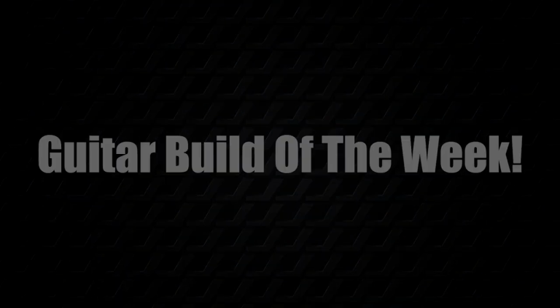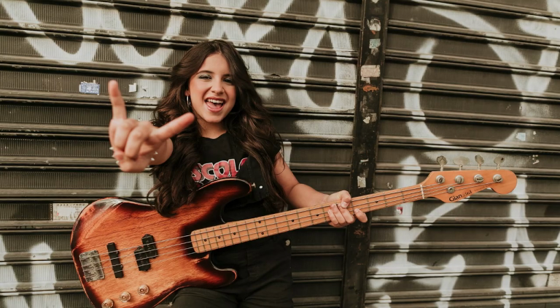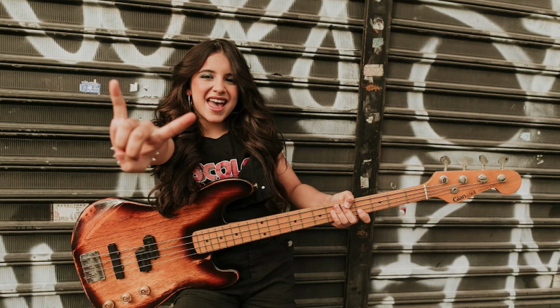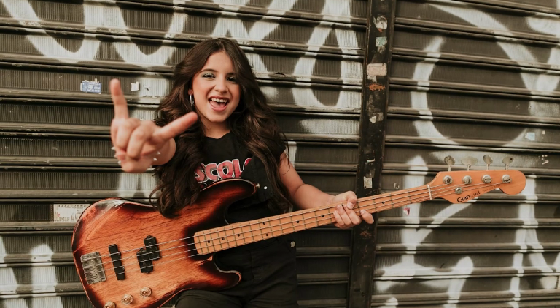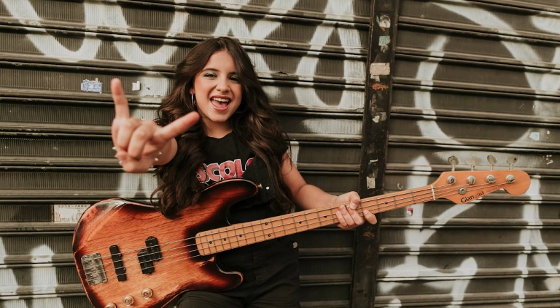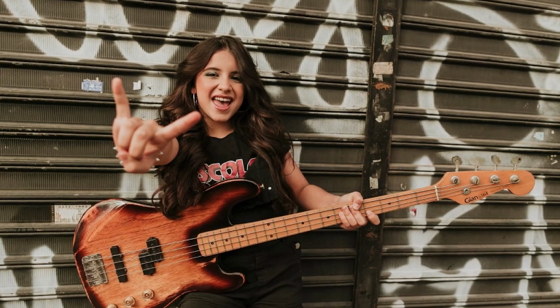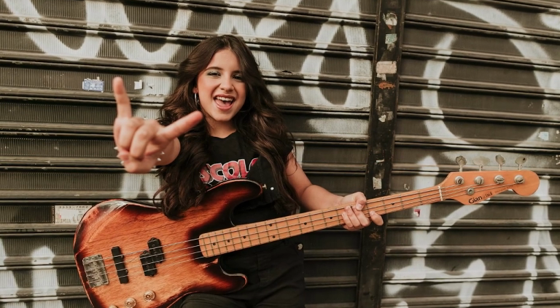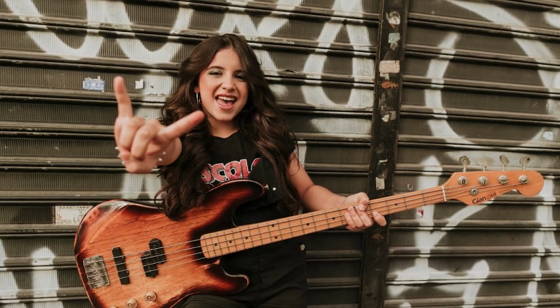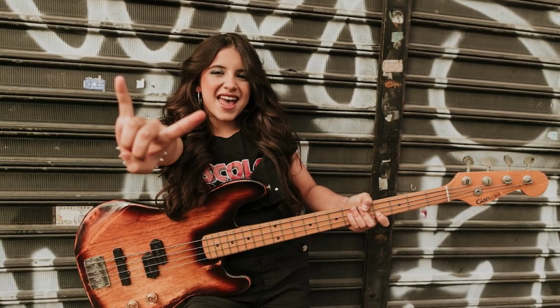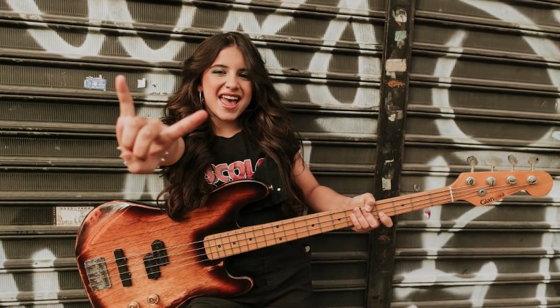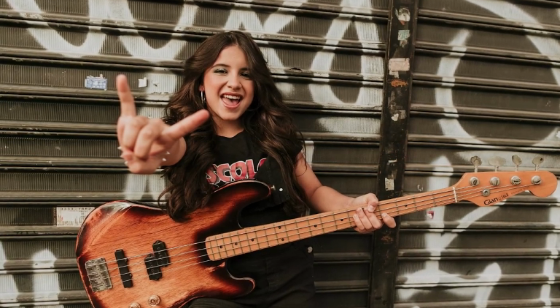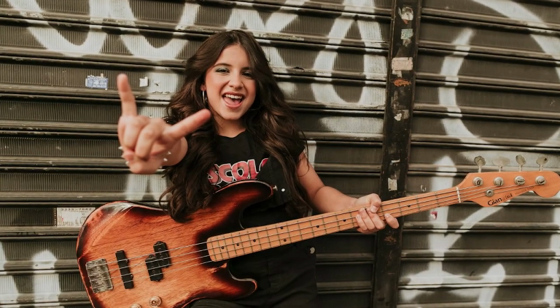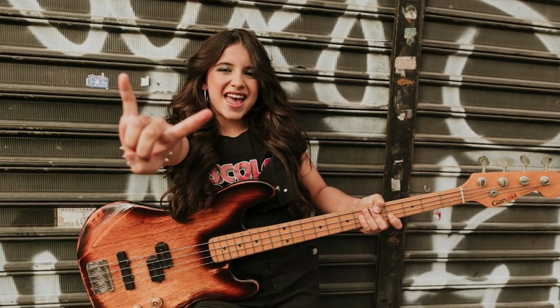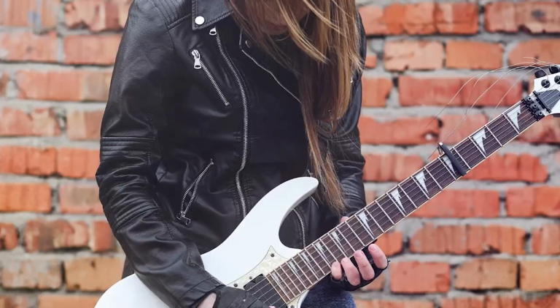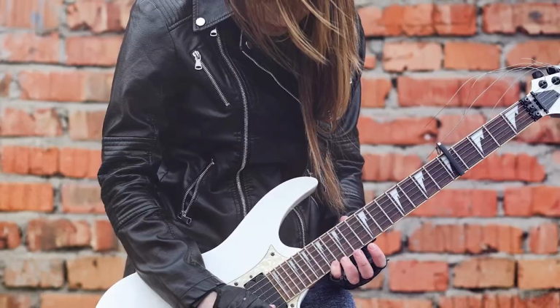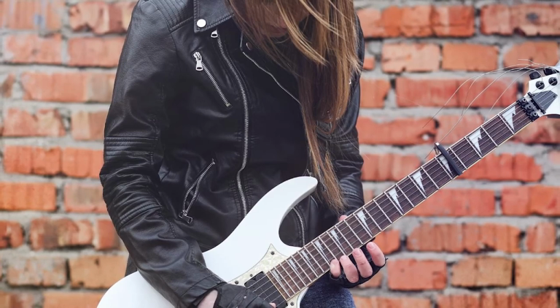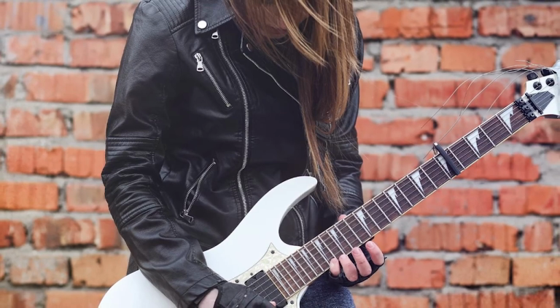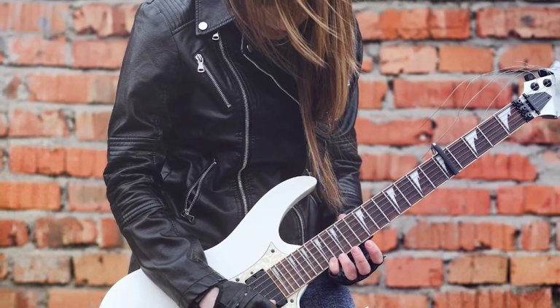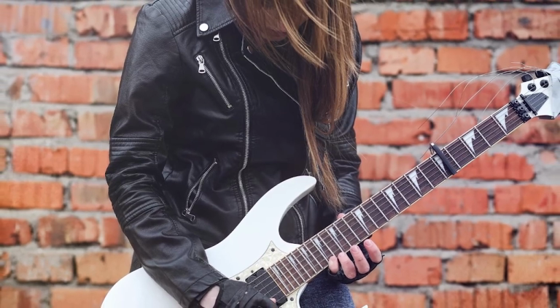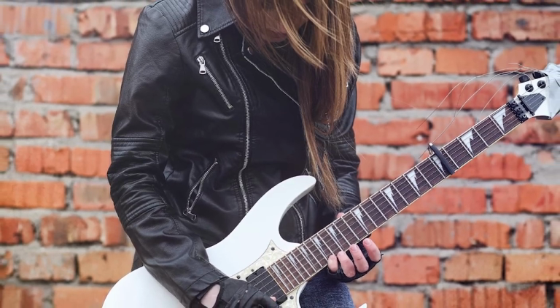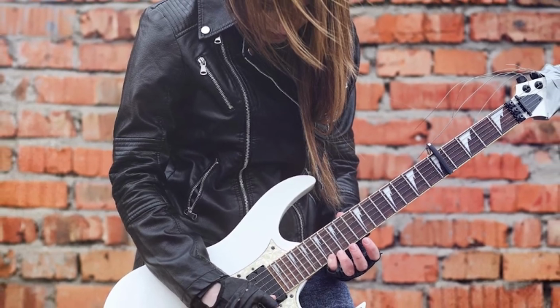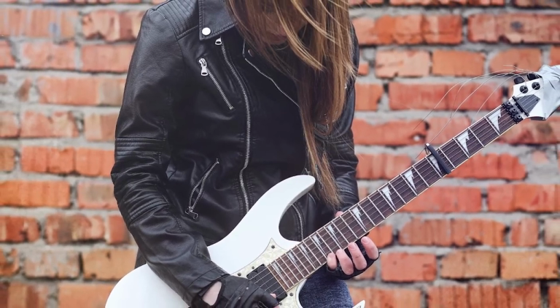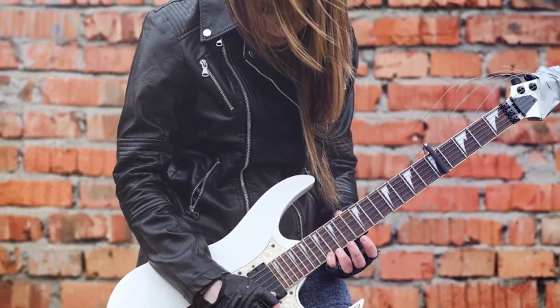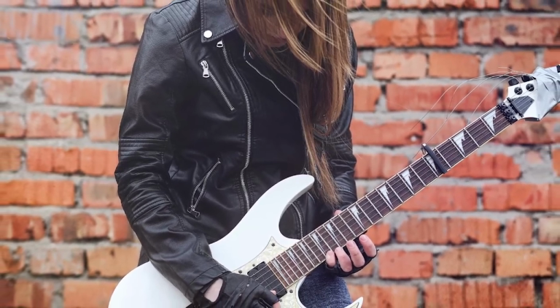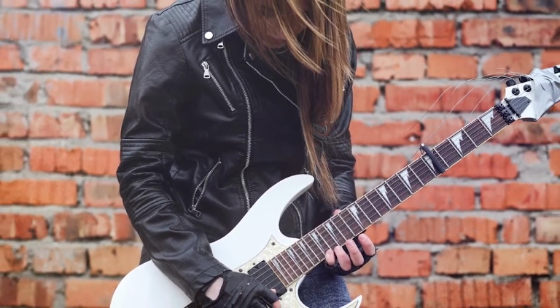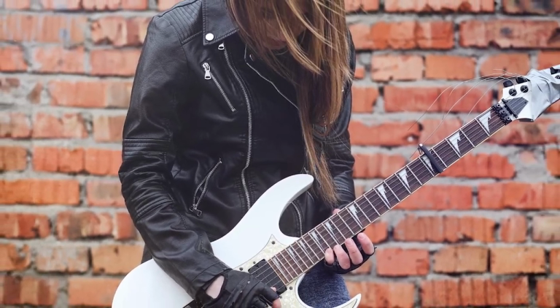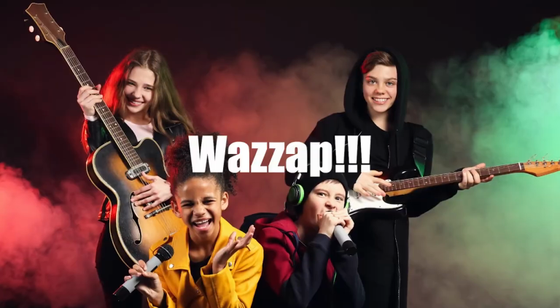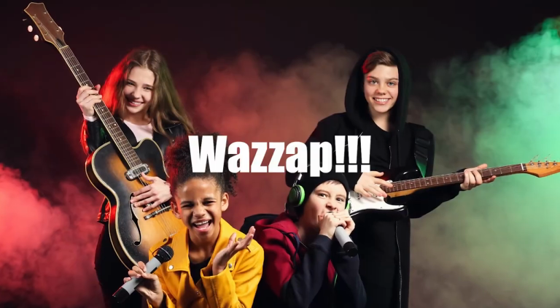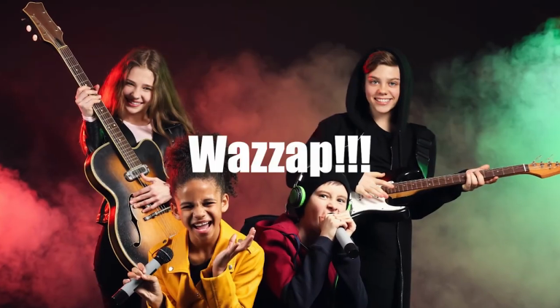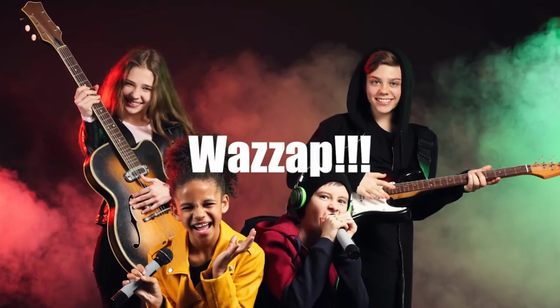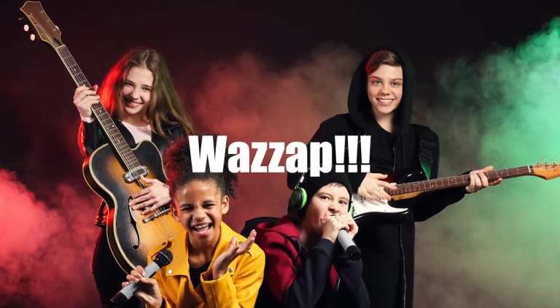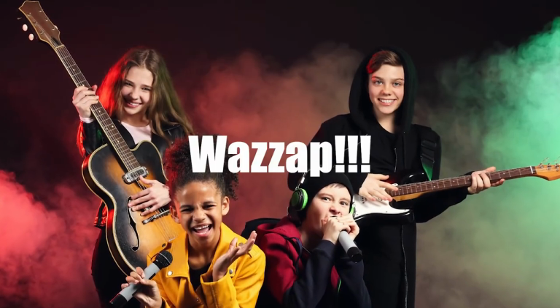Good day rockers, guitar addicts, ex-junkies, and metalheads. What is up?